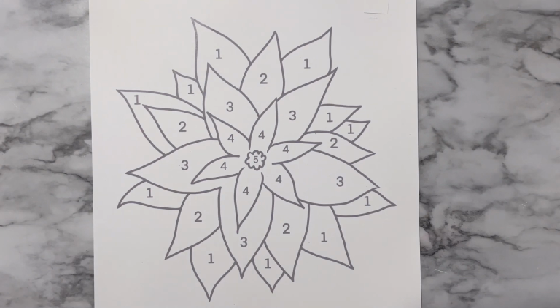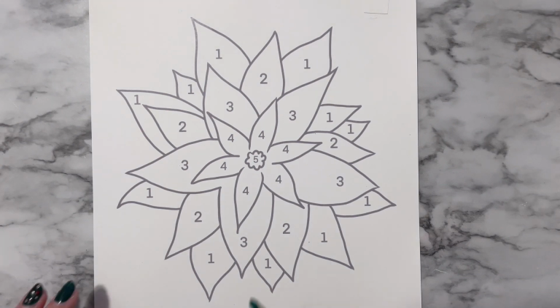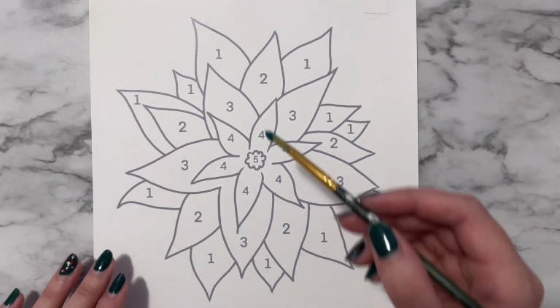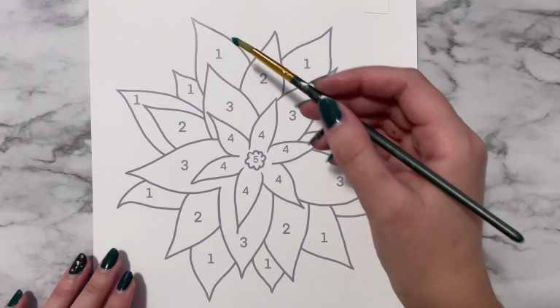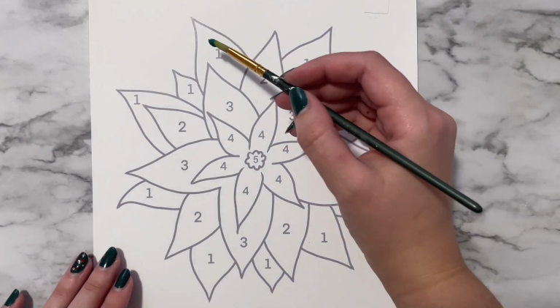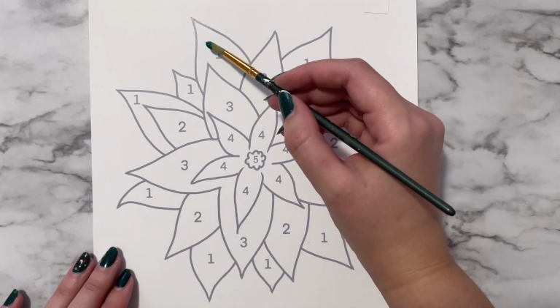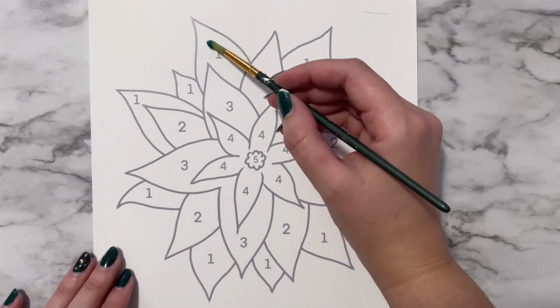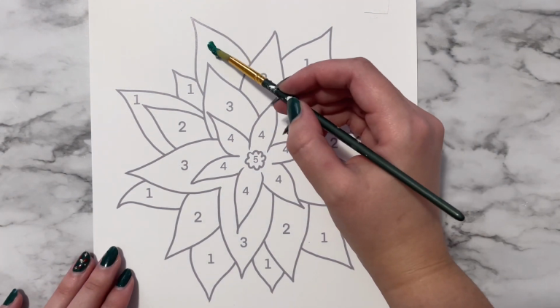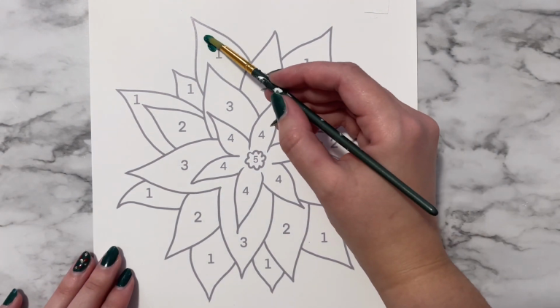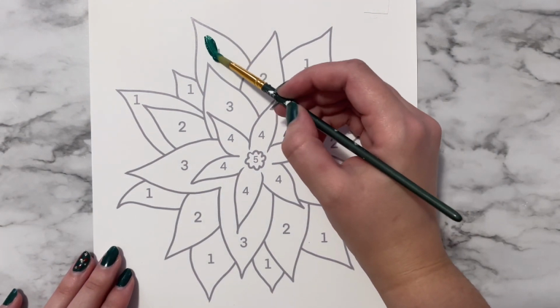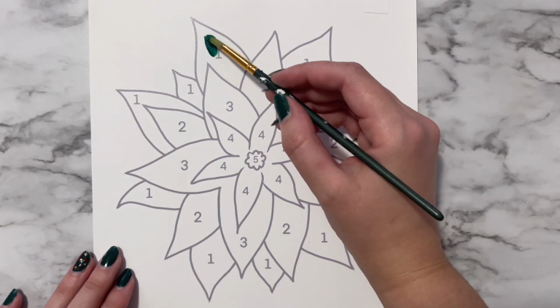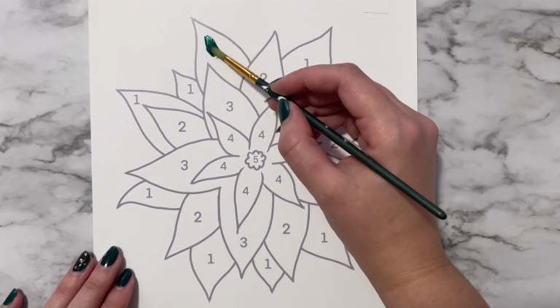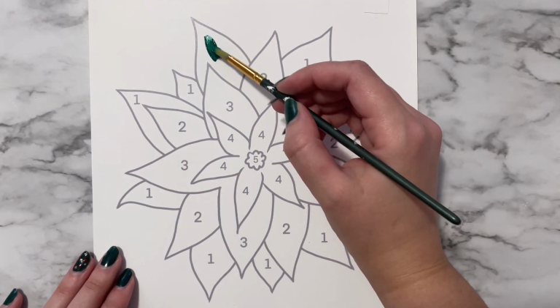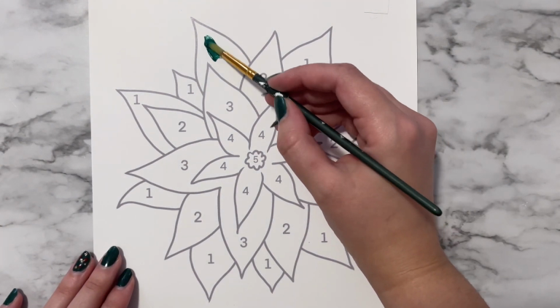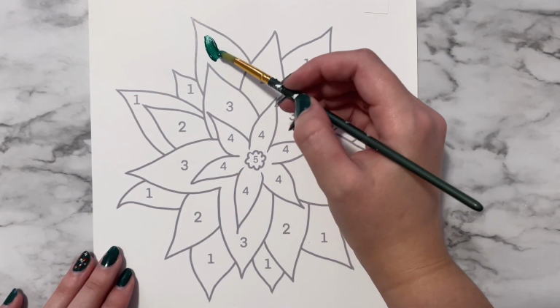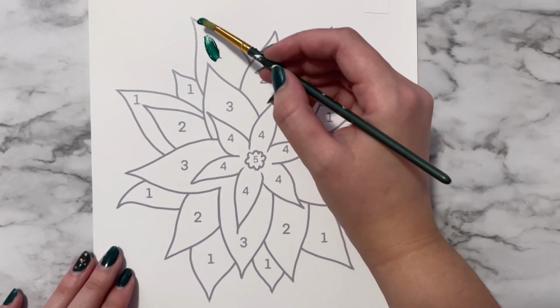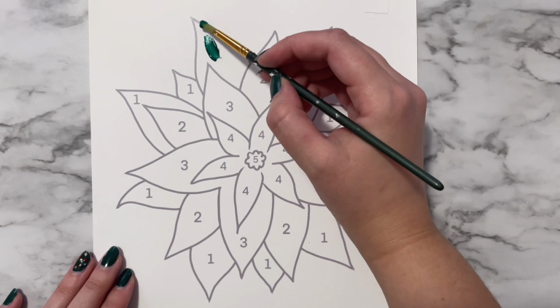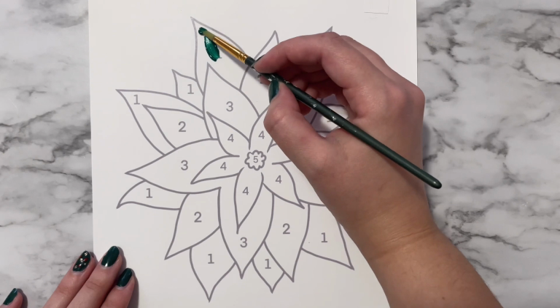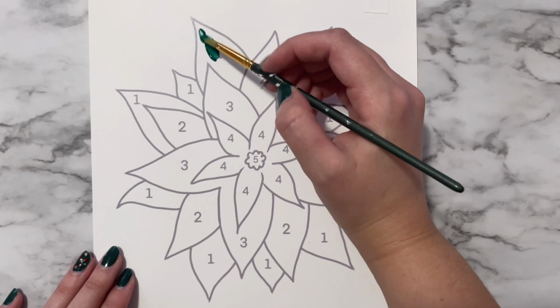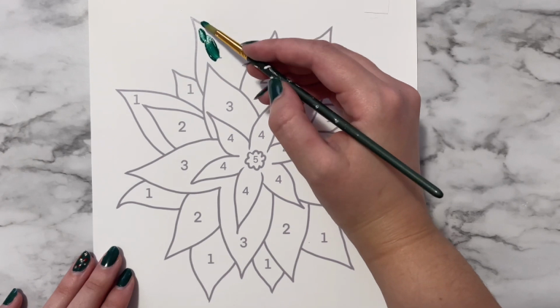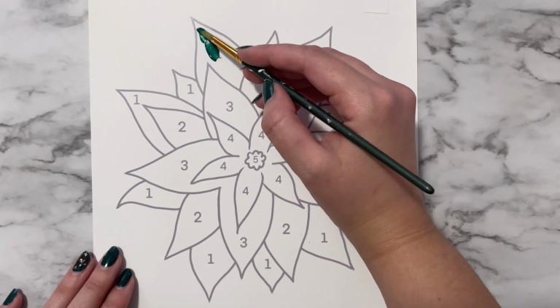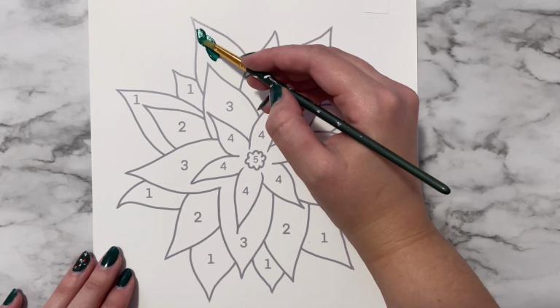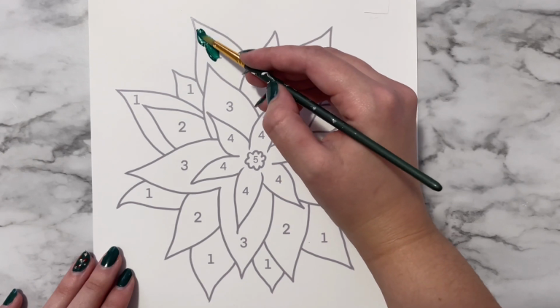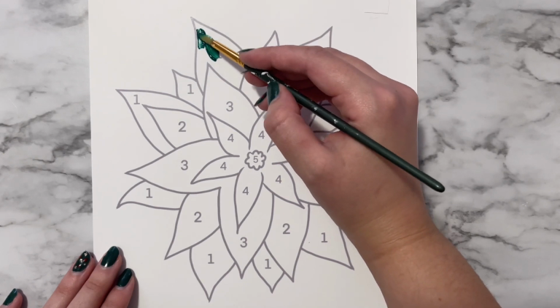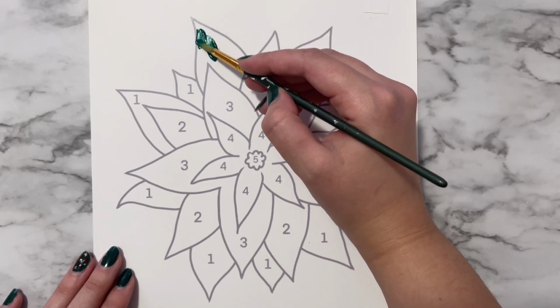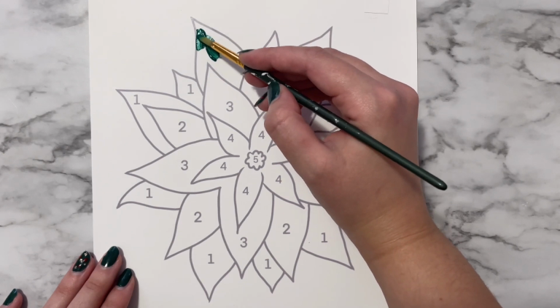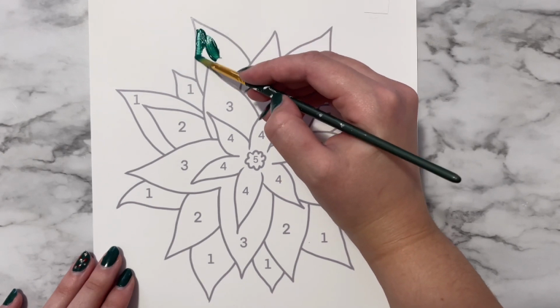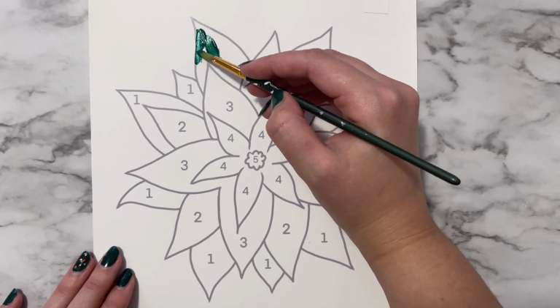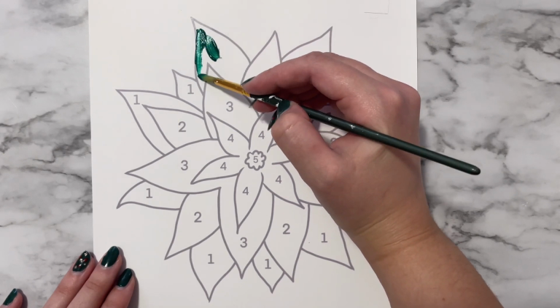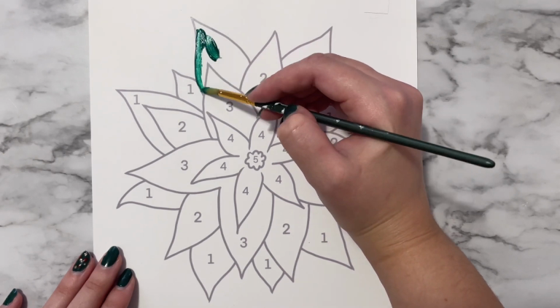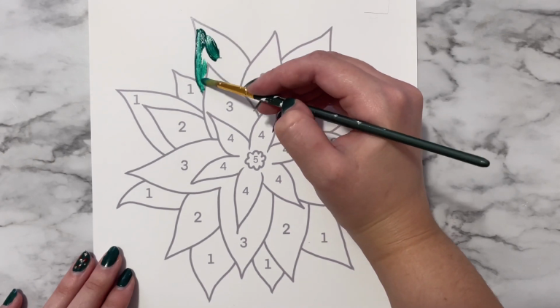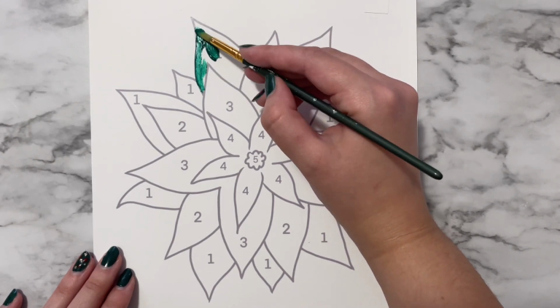With color number one, which is green, we are going to paint the leaves. Paint wherever there is a one and try to cover the print lines on the template.